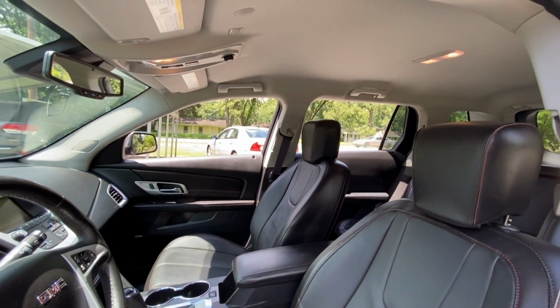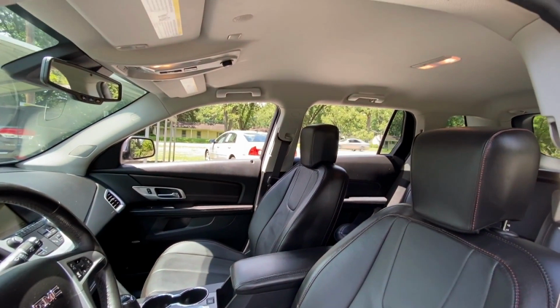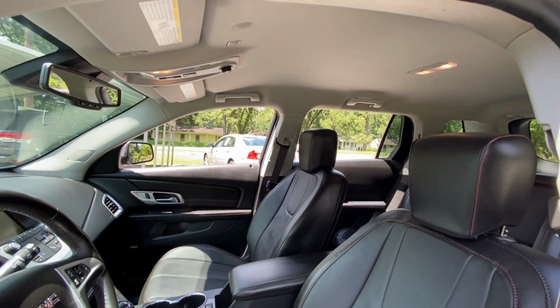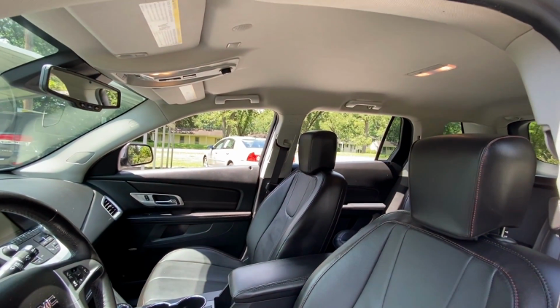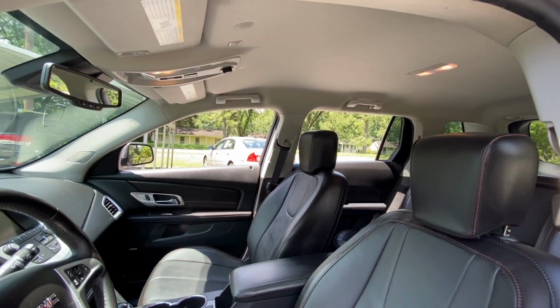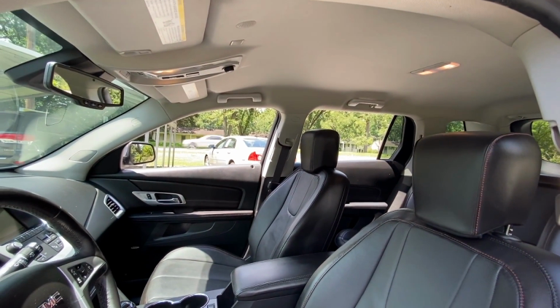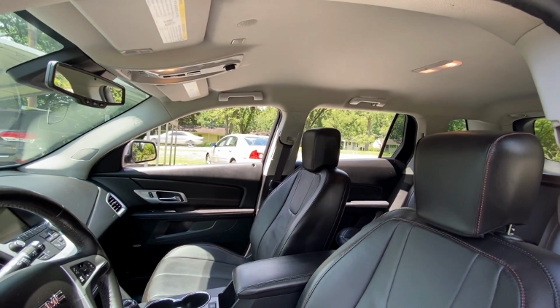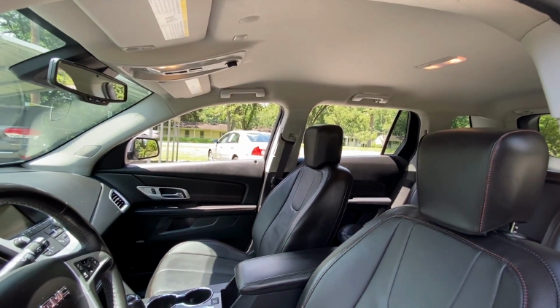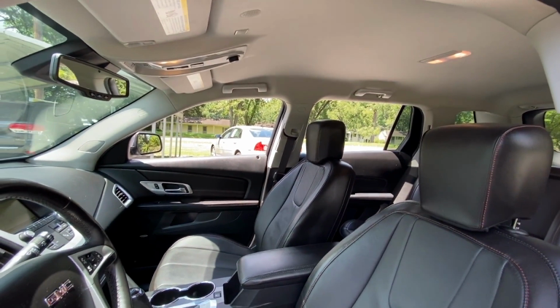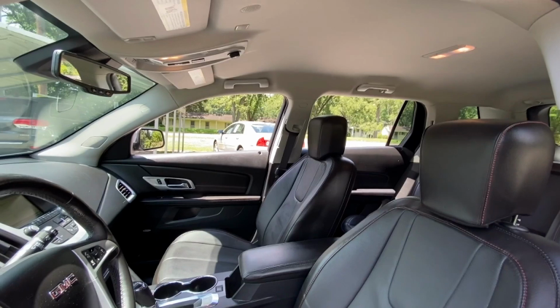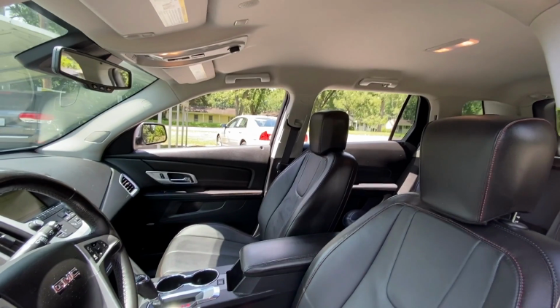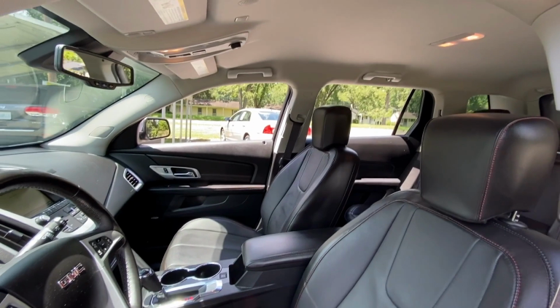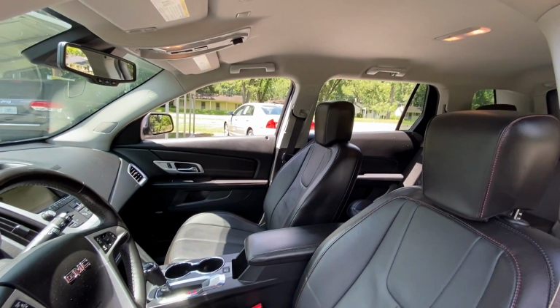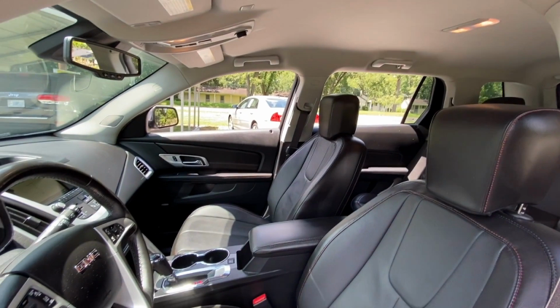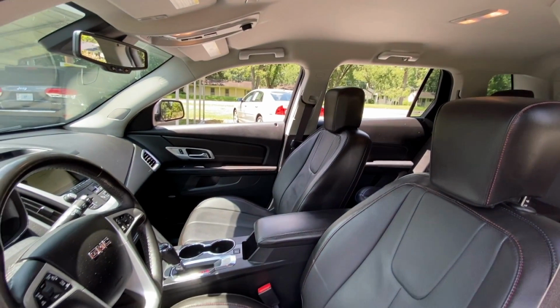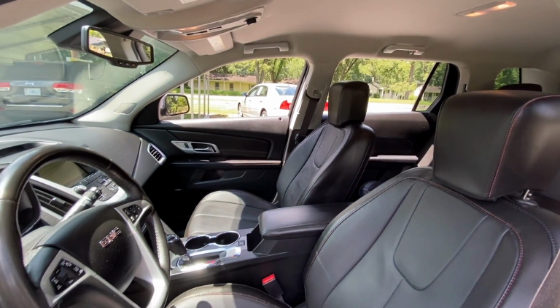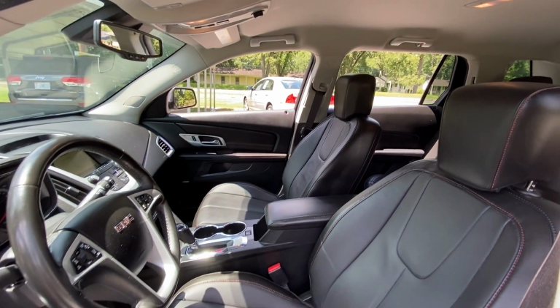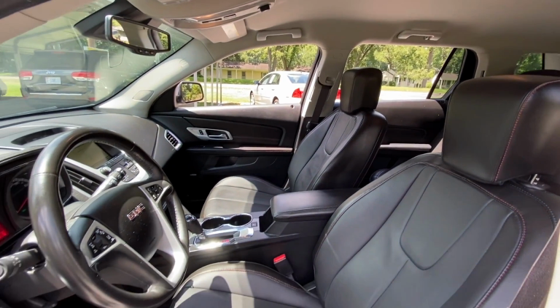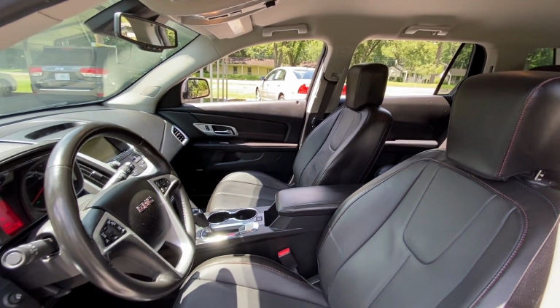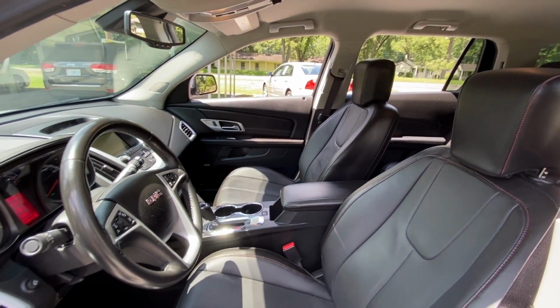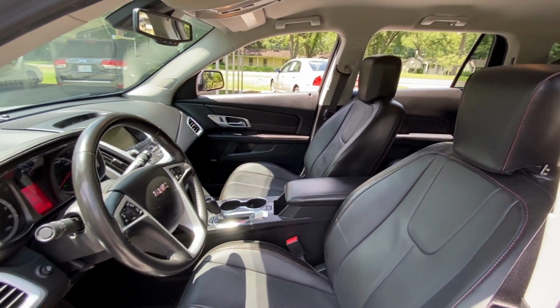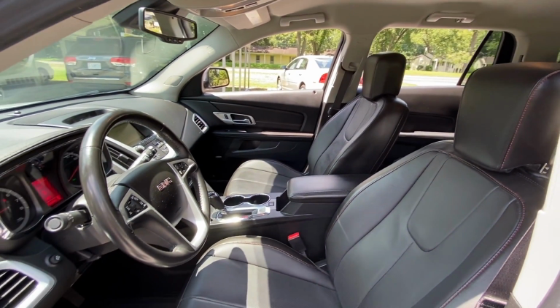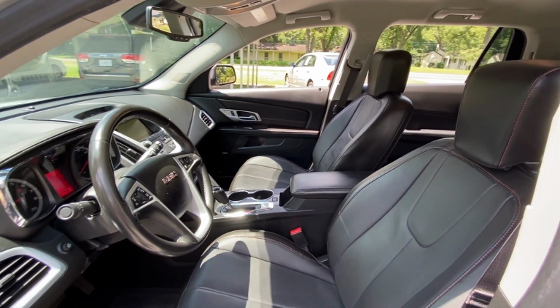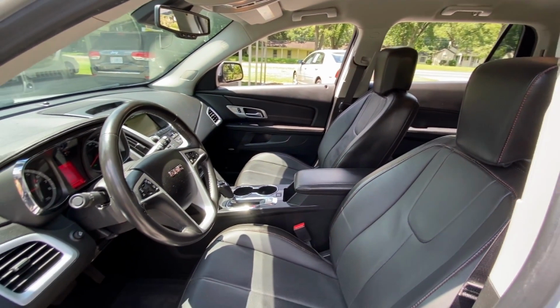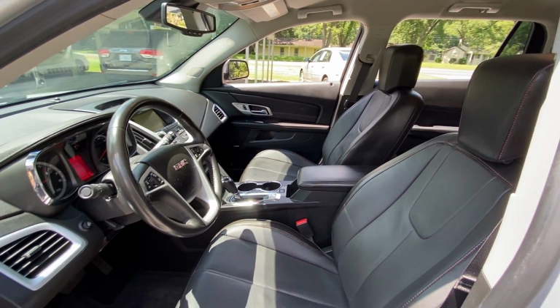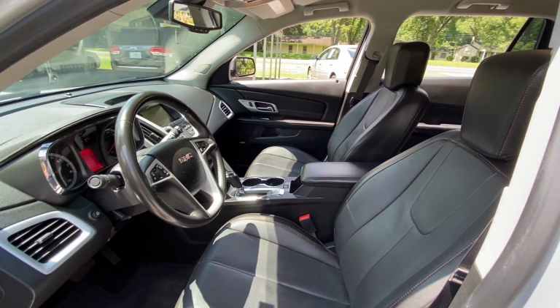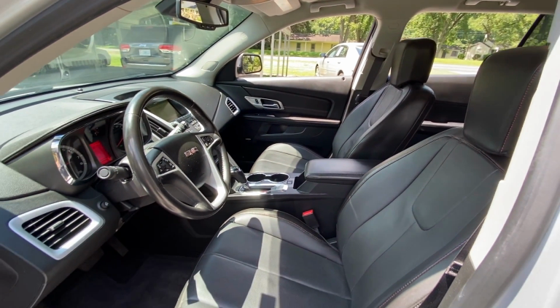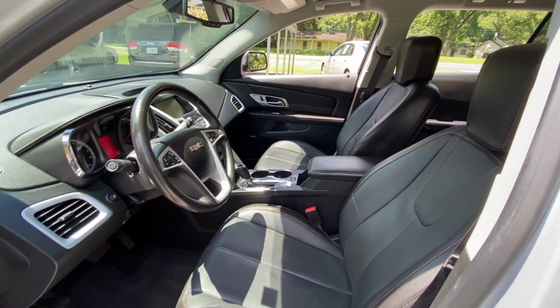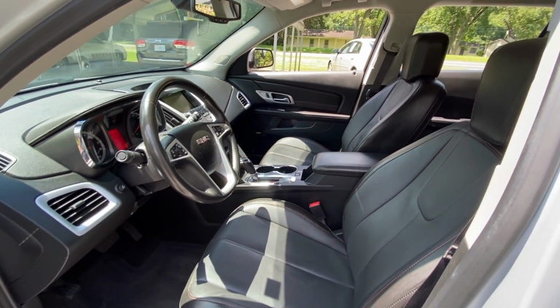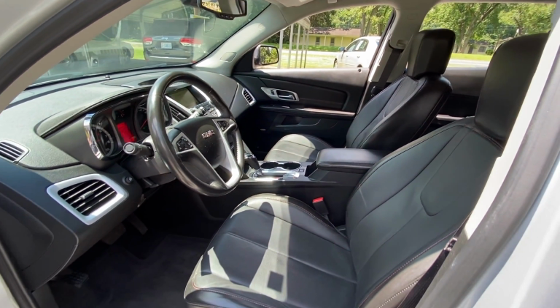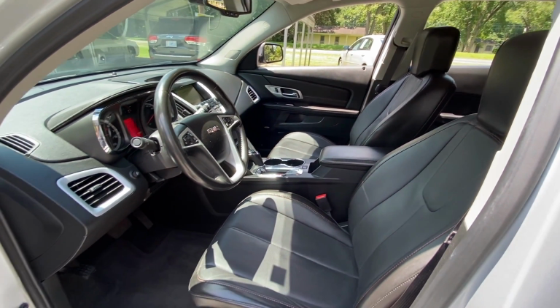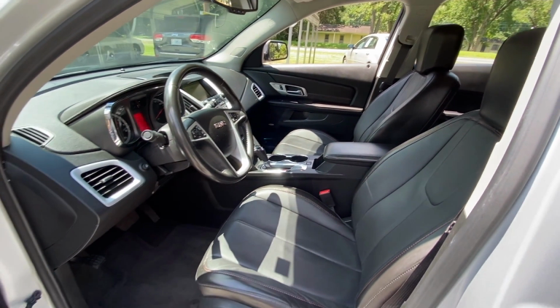Very clean interior, no smoky smell, no pet odor. Excellent condition.